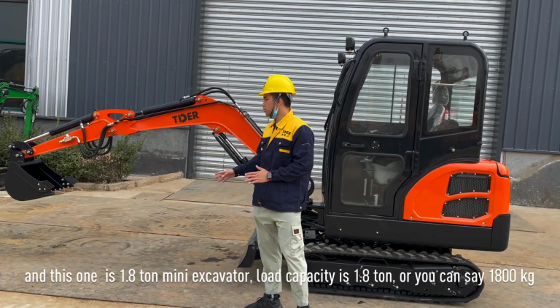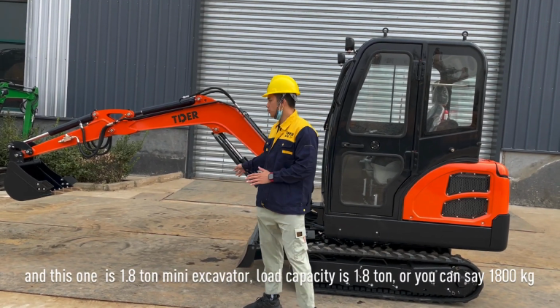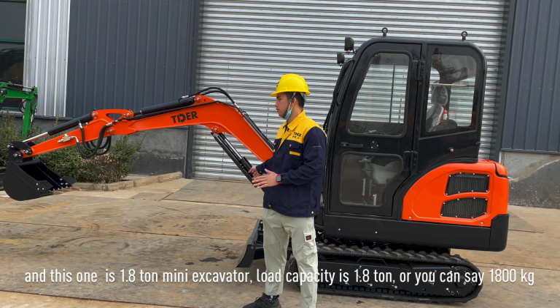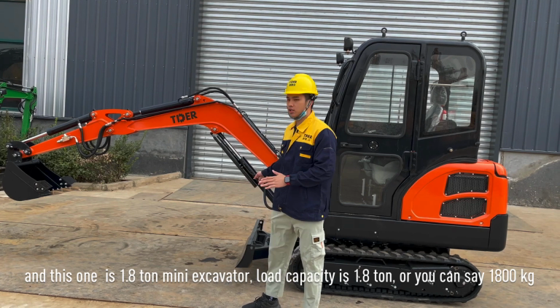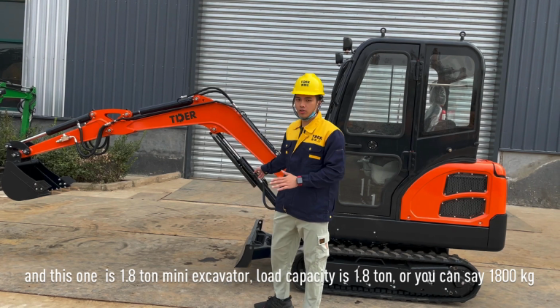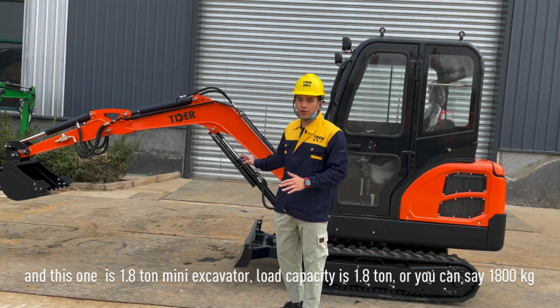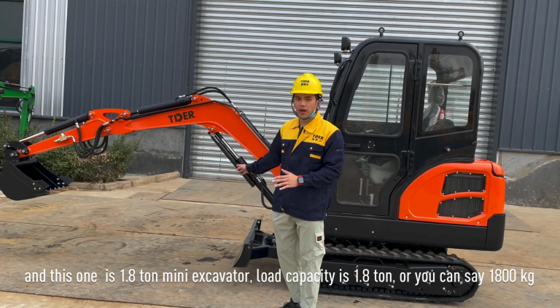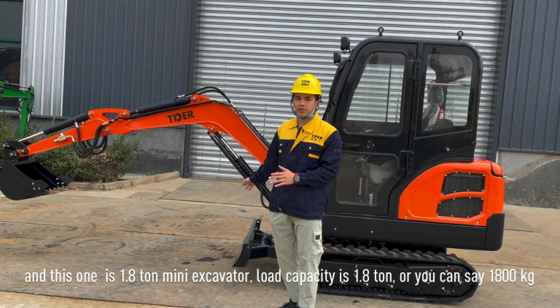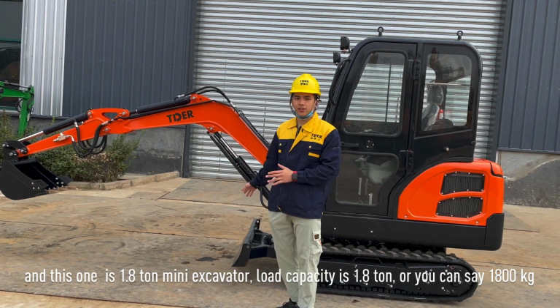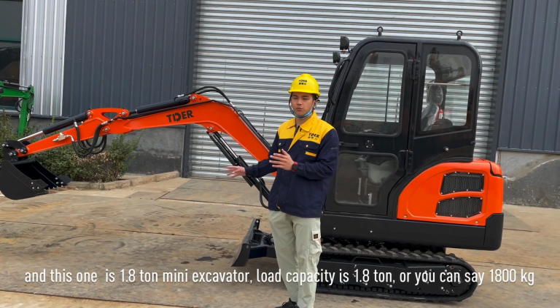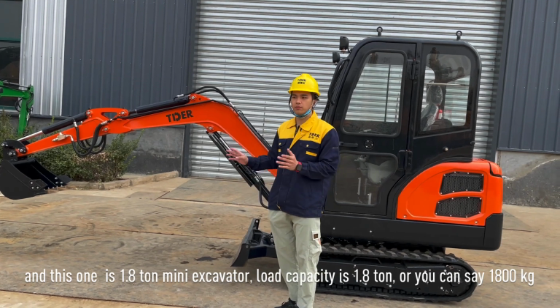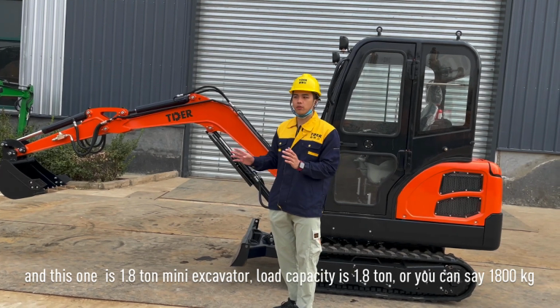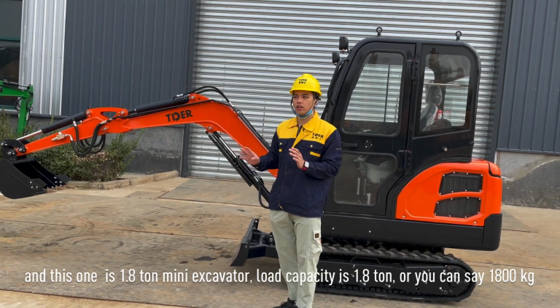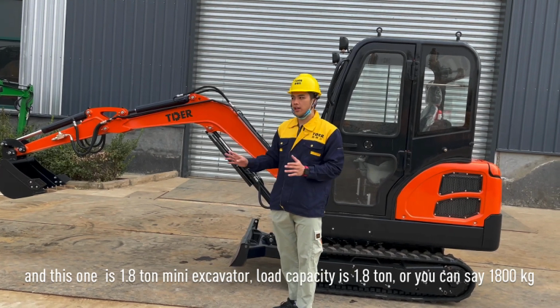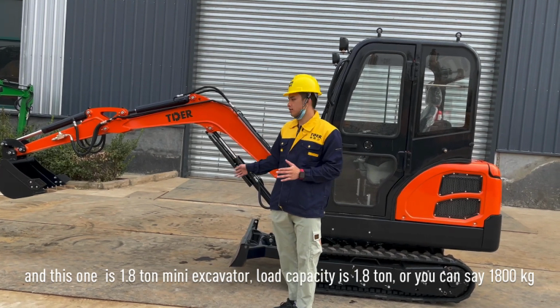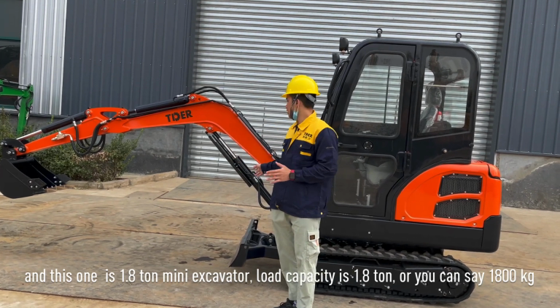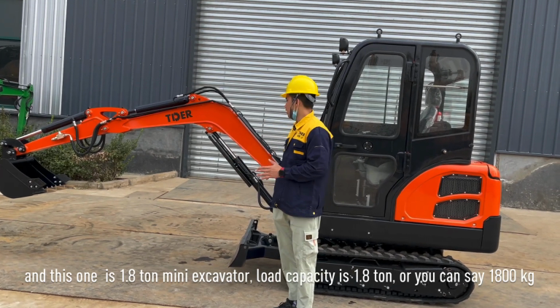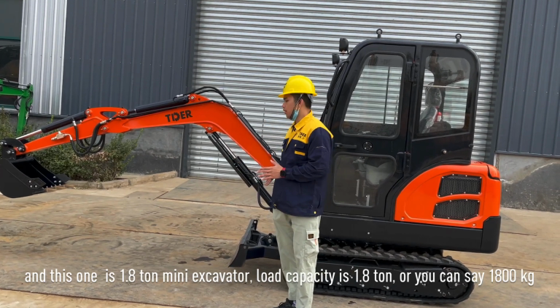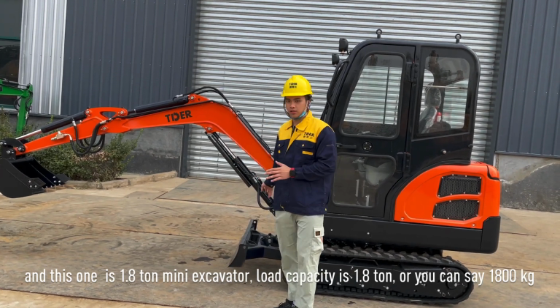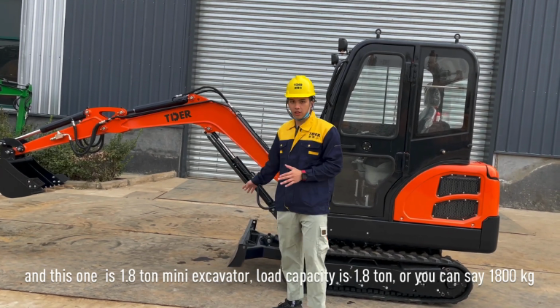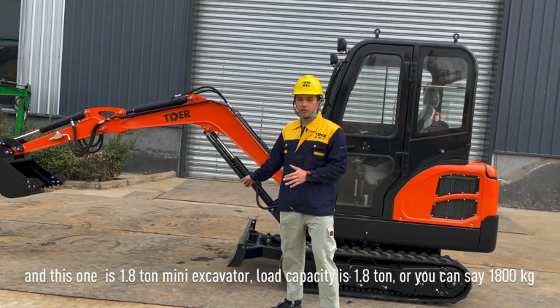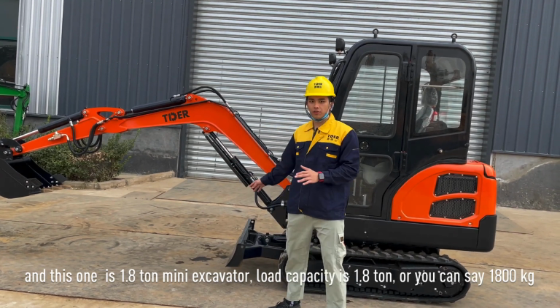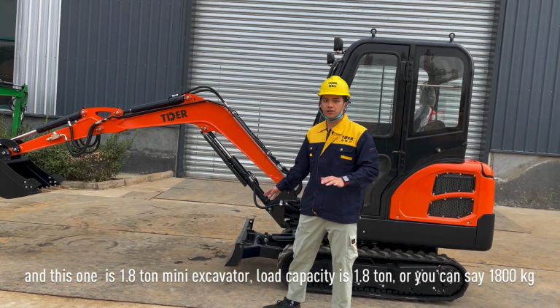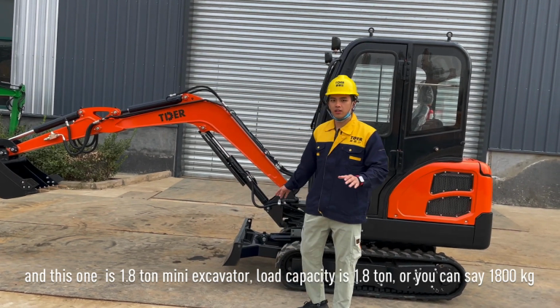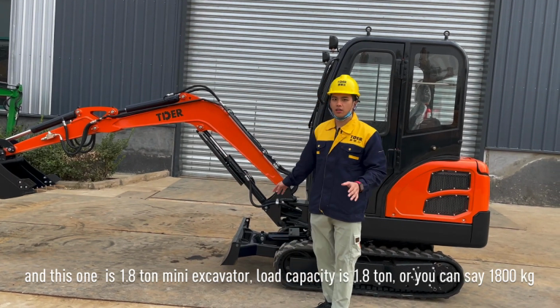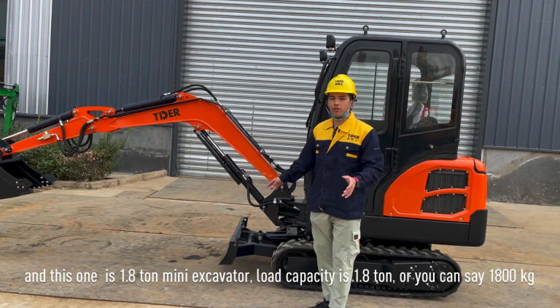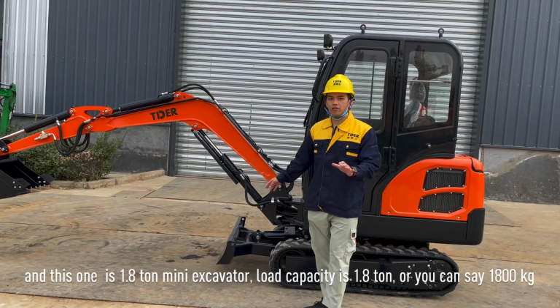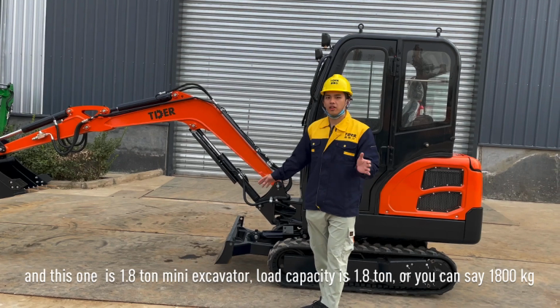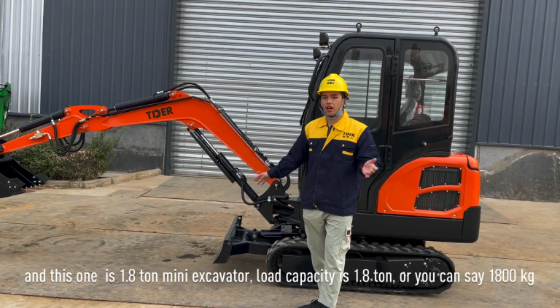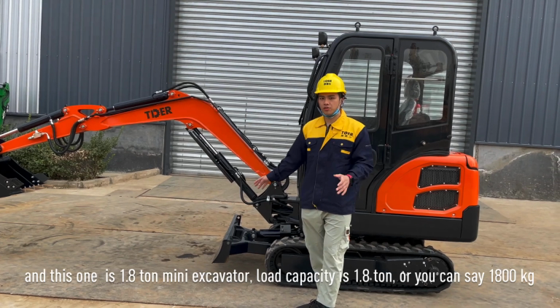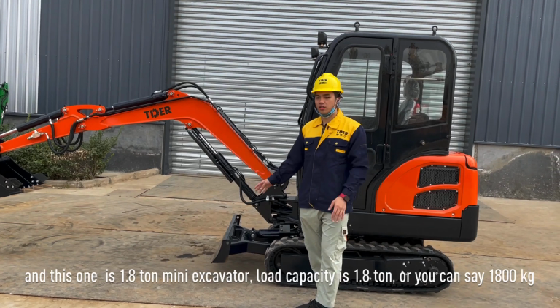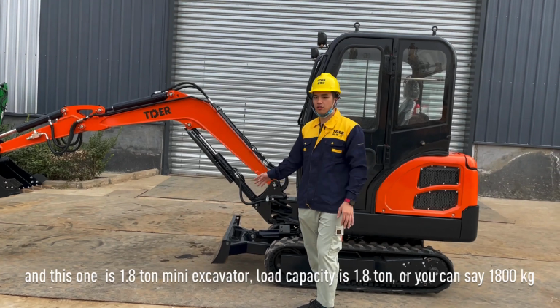This machine has a load capacity of 1.8 ton, or you can say 1,800 kg.